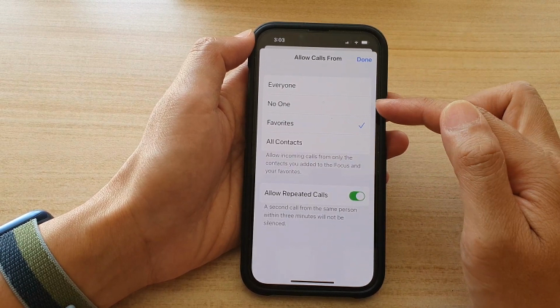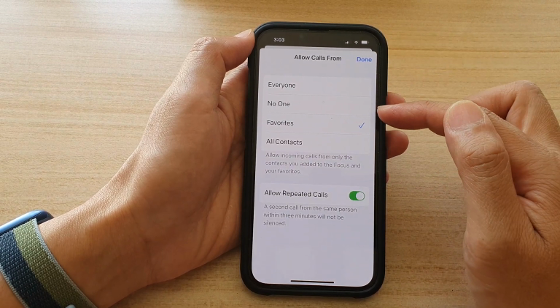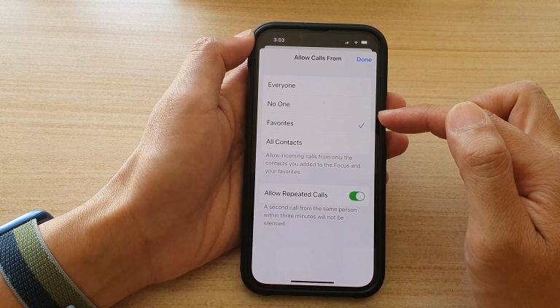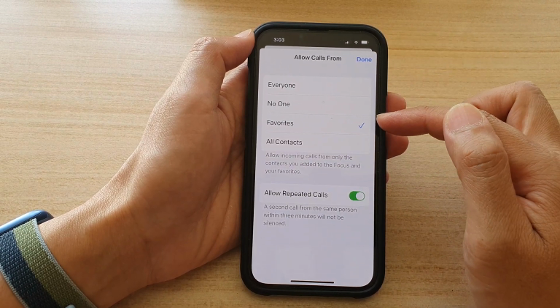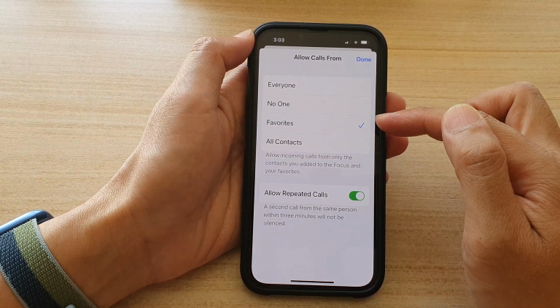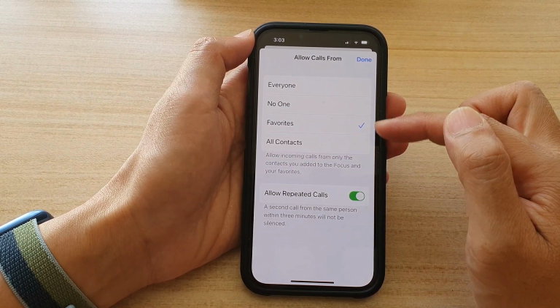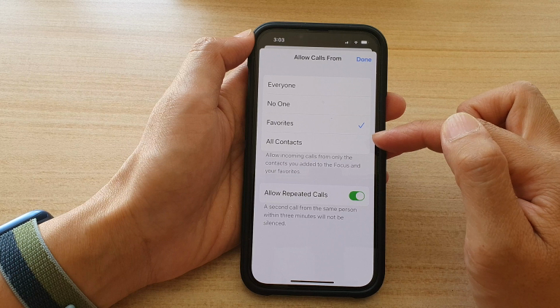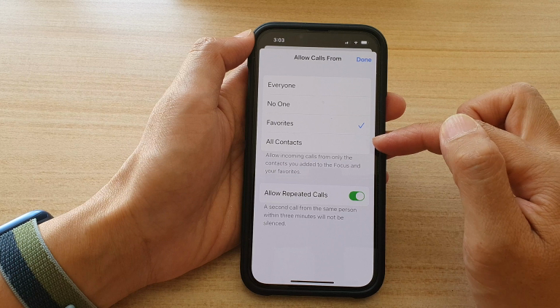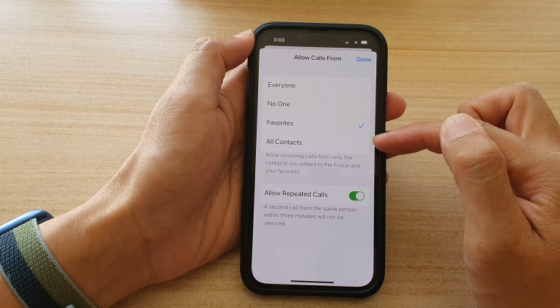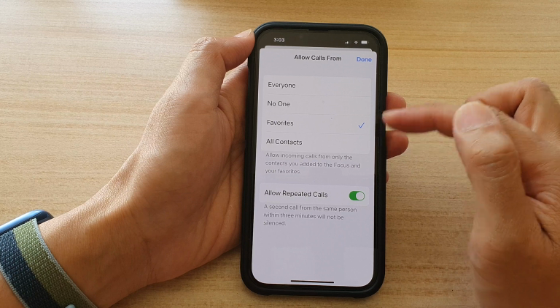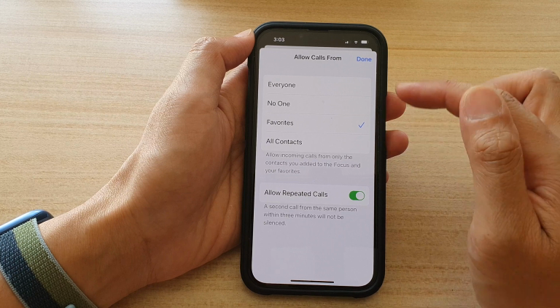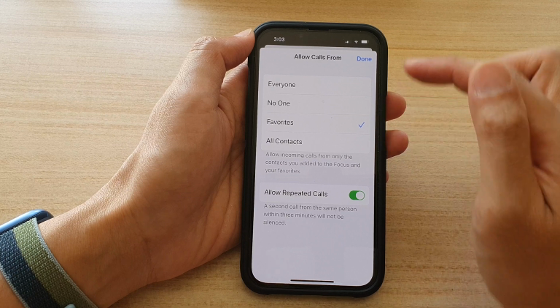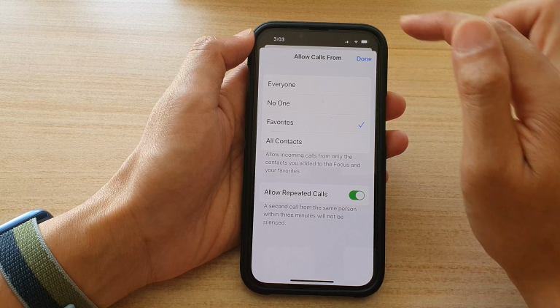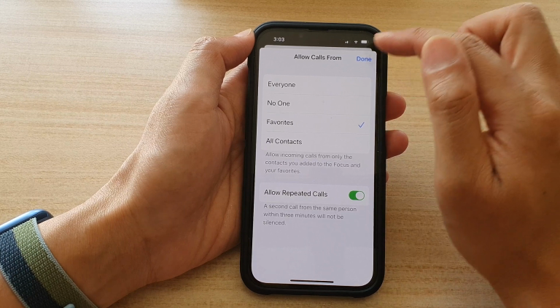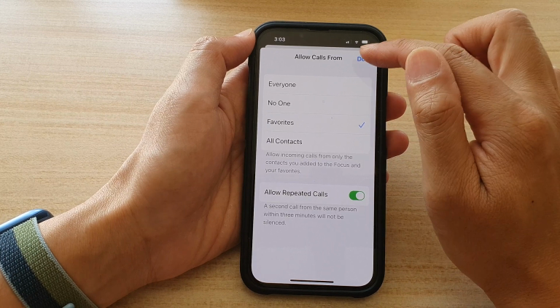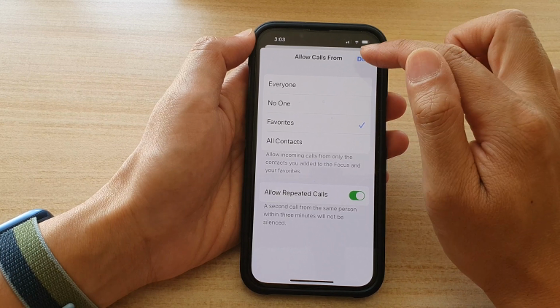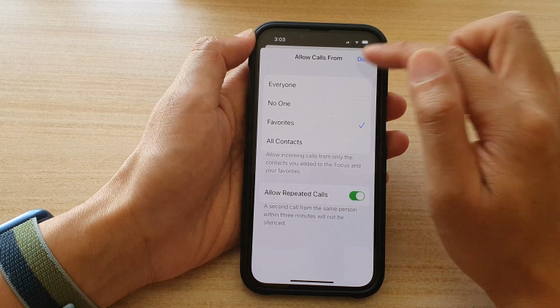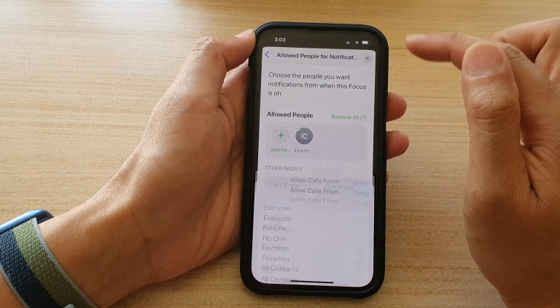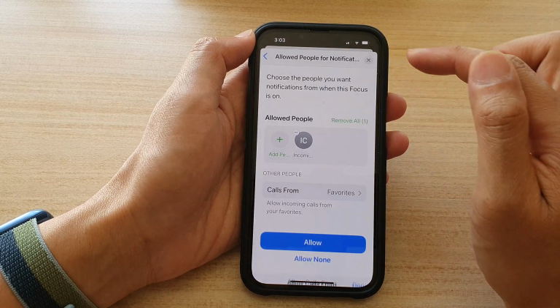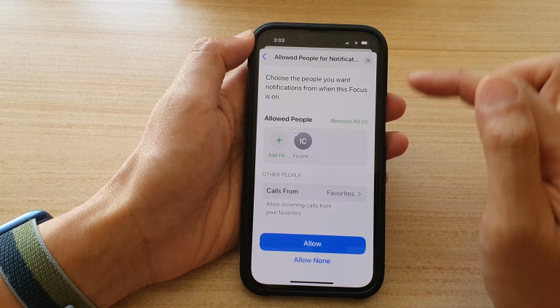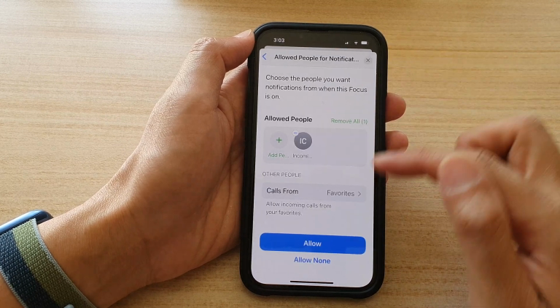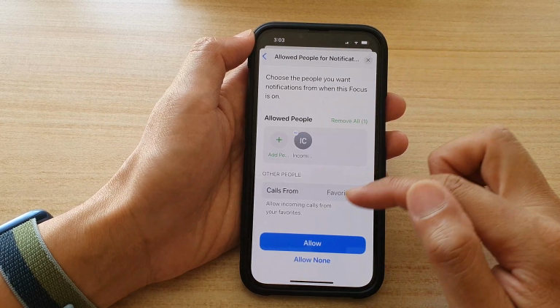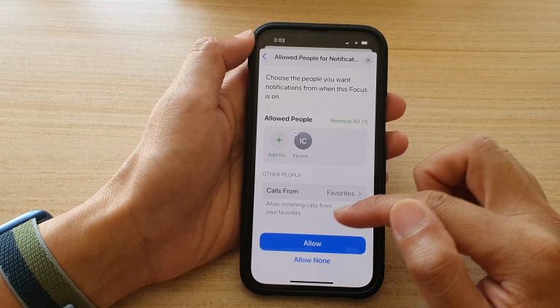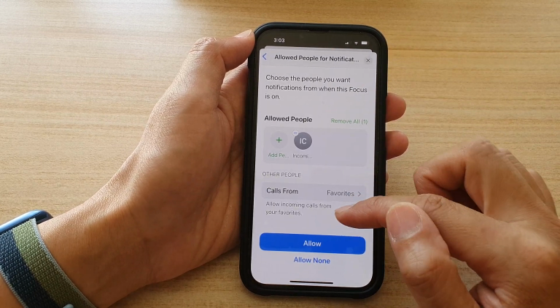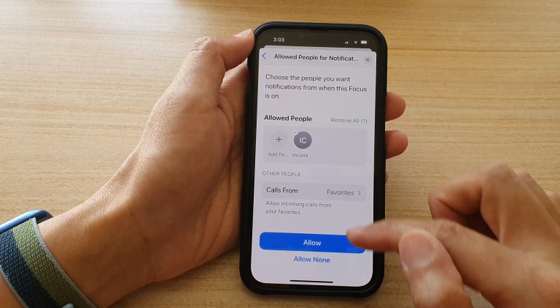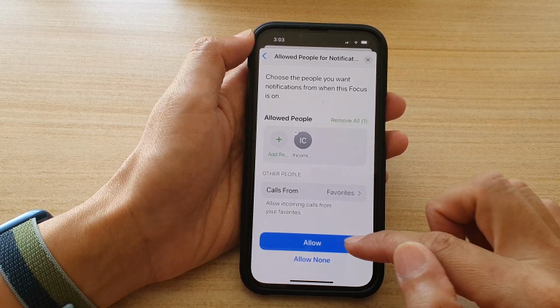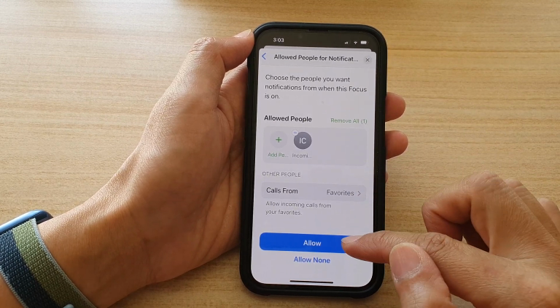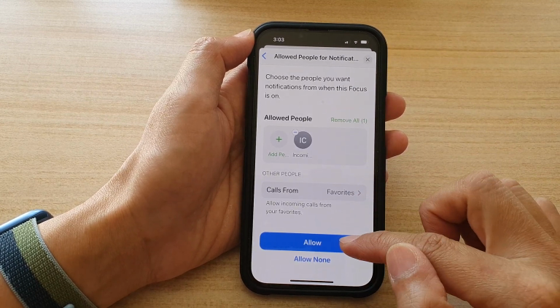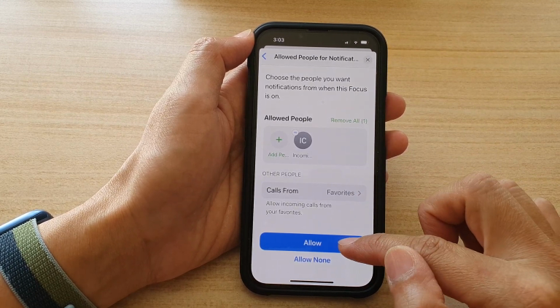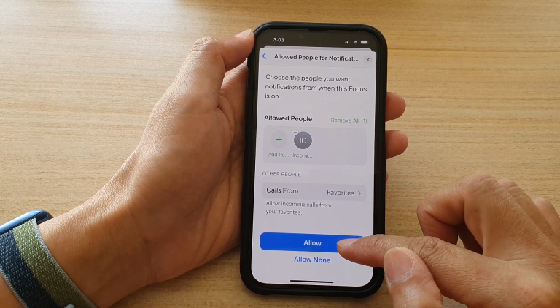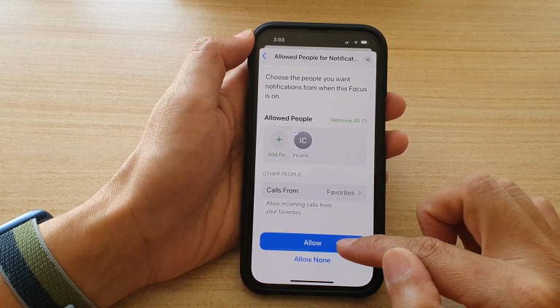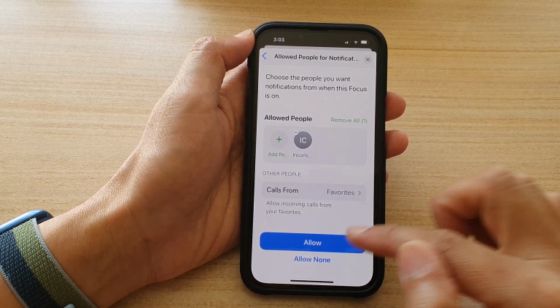No One, Favorites, or All Contacts. Then tap on Done and then tap on Allowed.